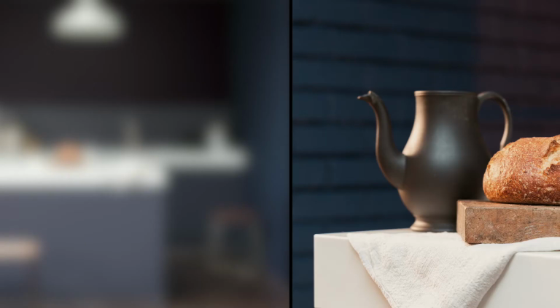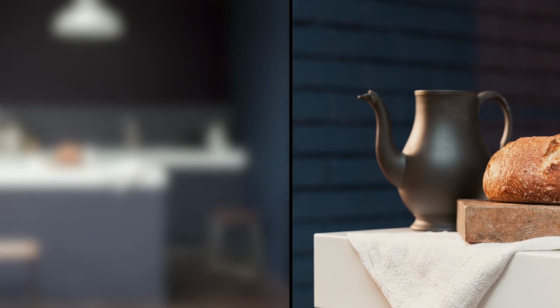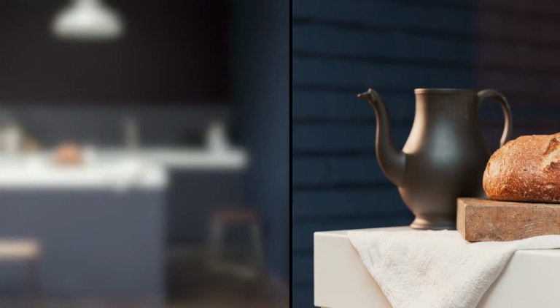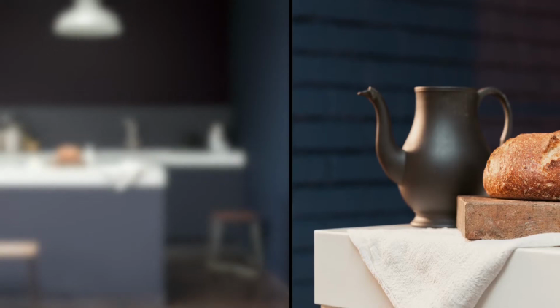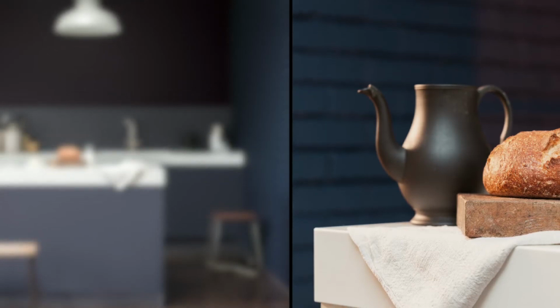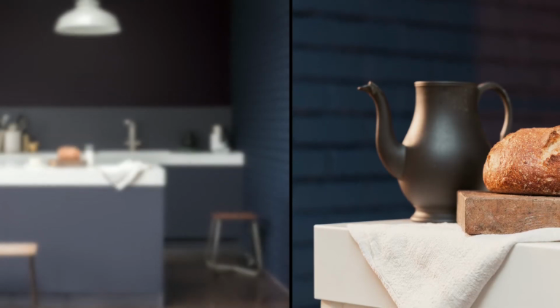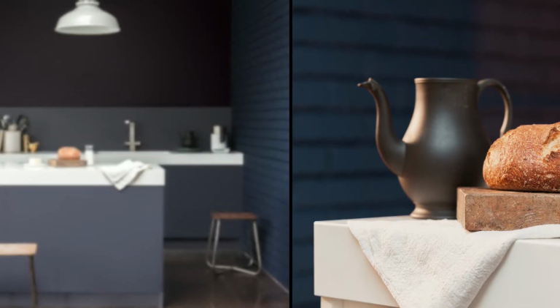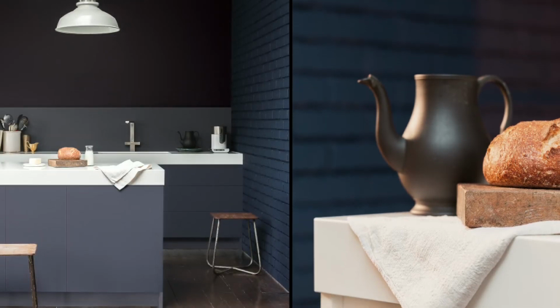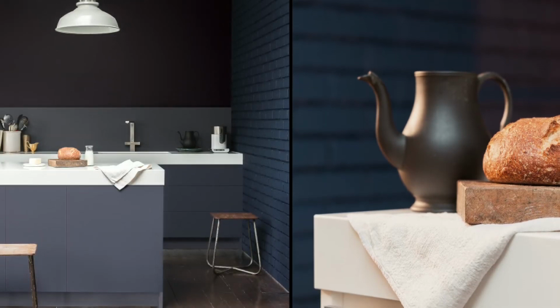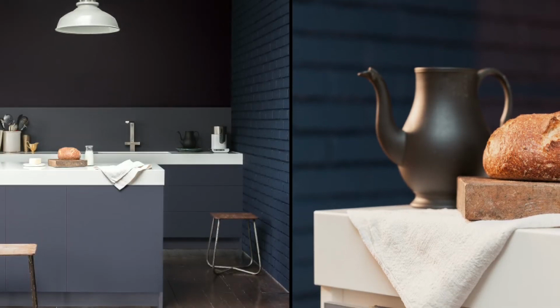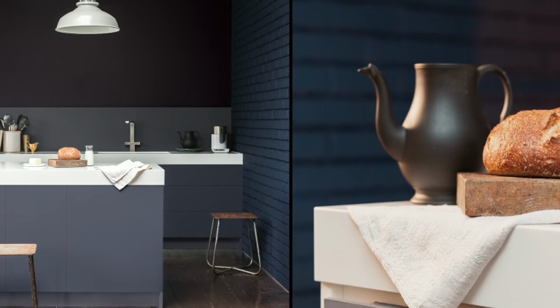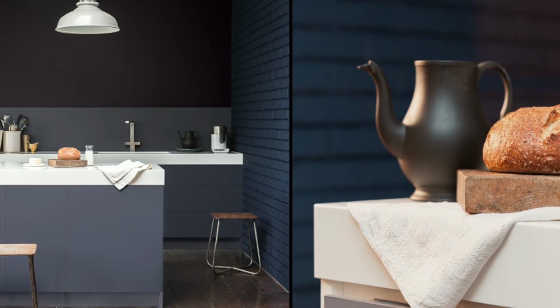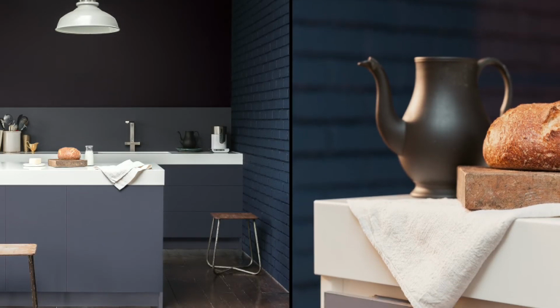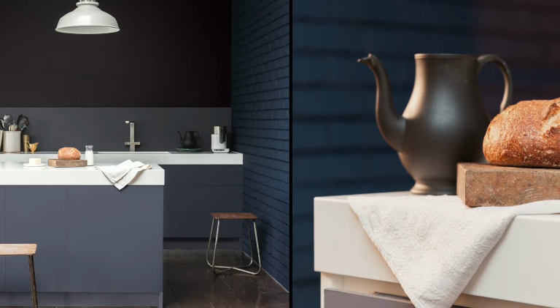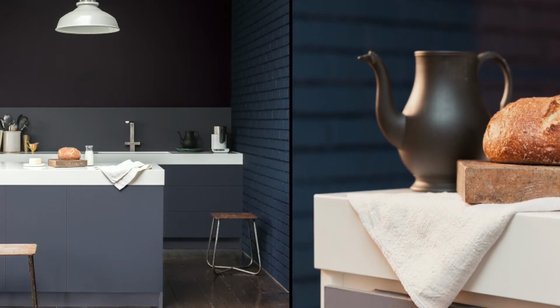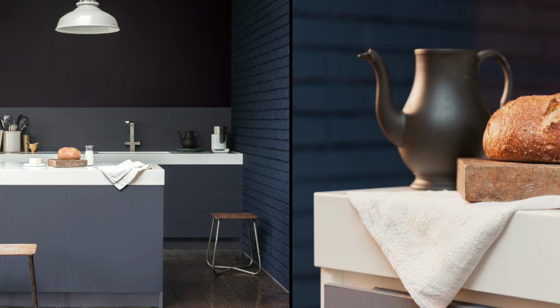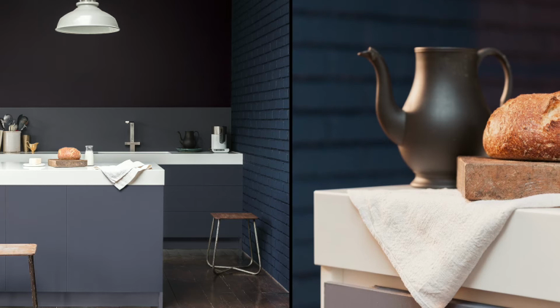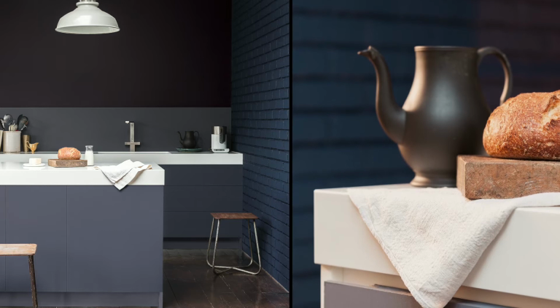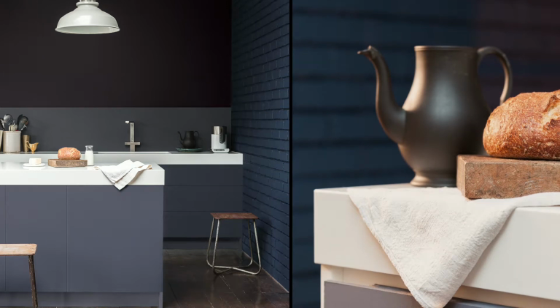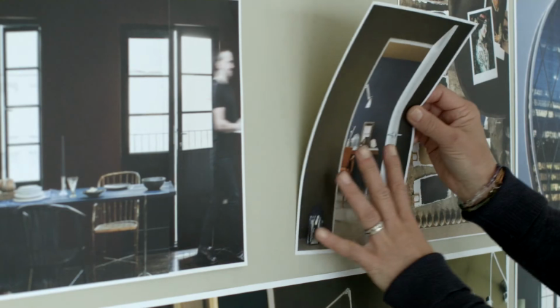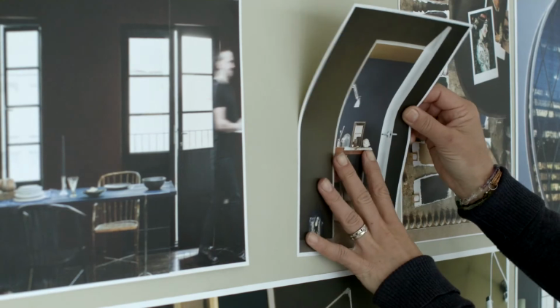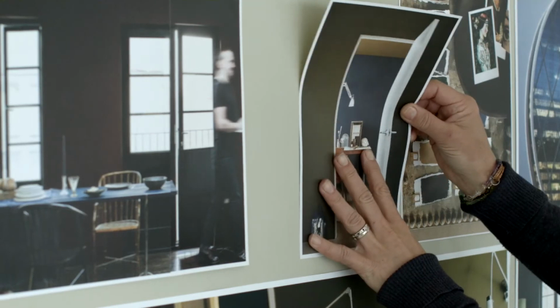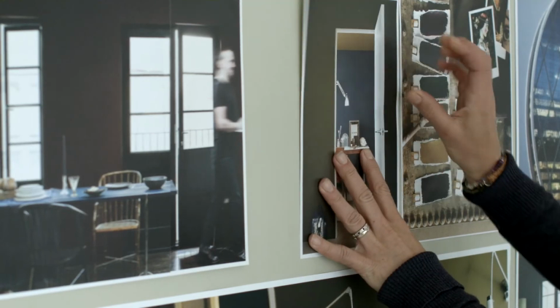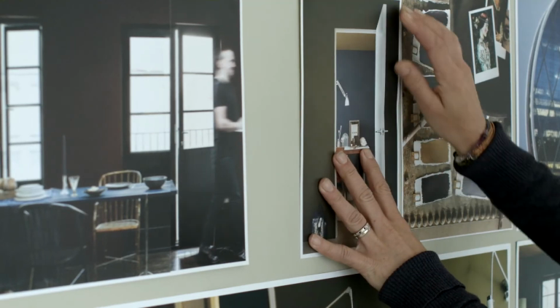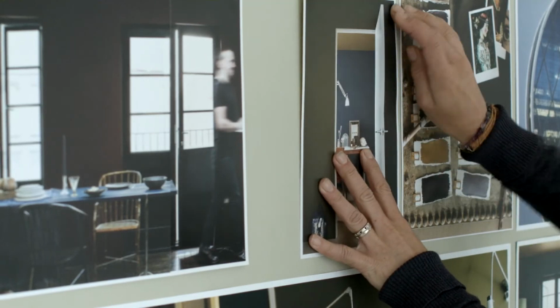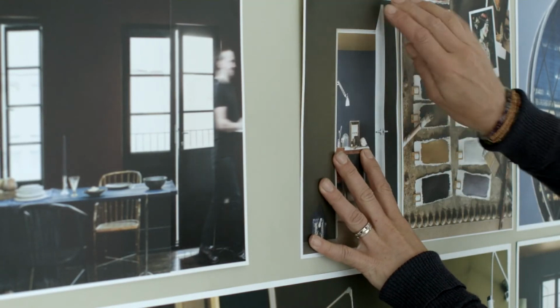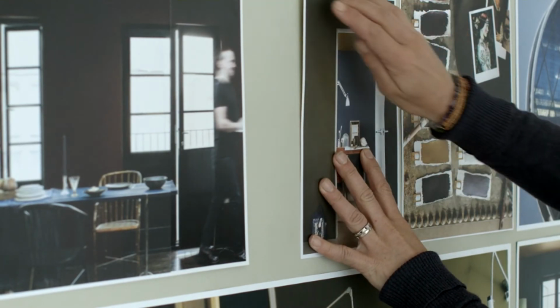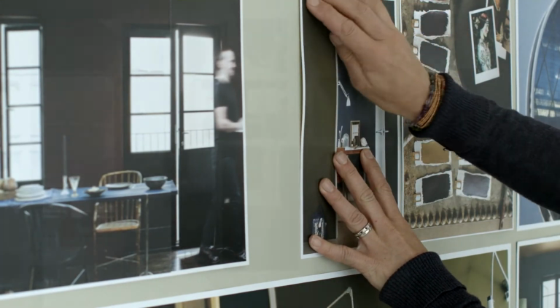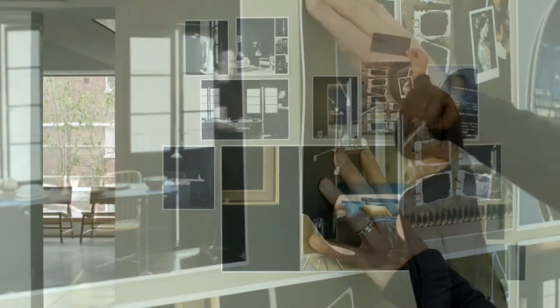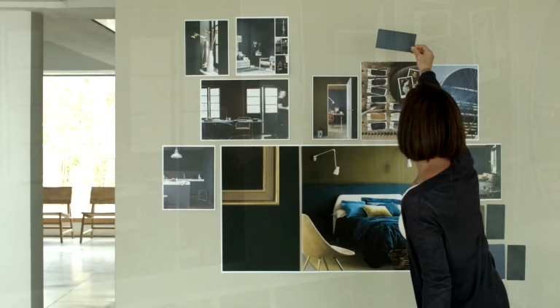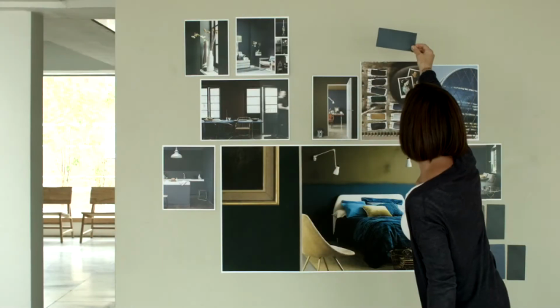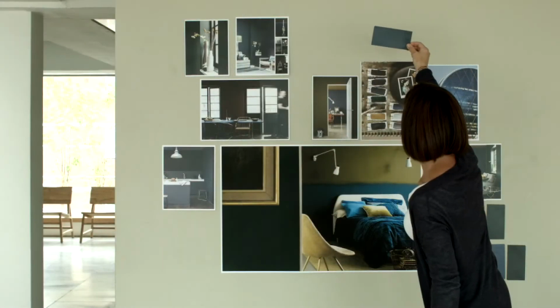Many of the colours in this palette blend seamlessly, recalling the tones of both dusk and dawn during the golden hour.